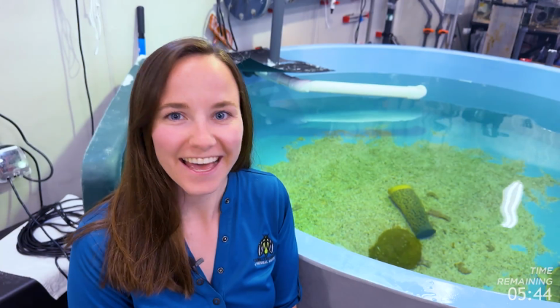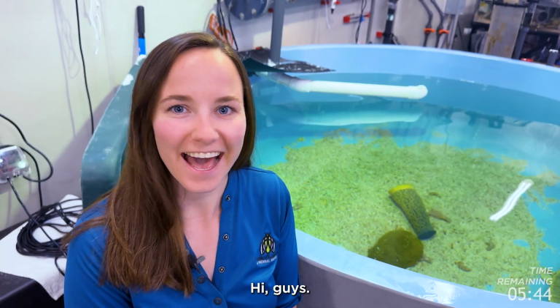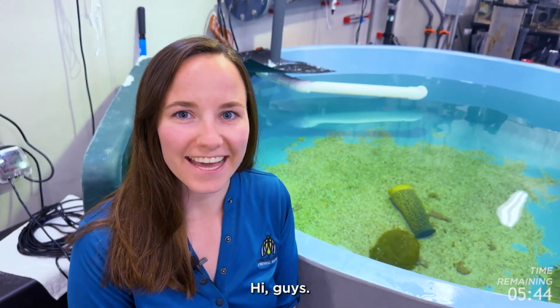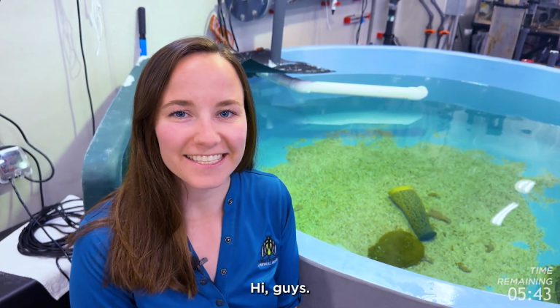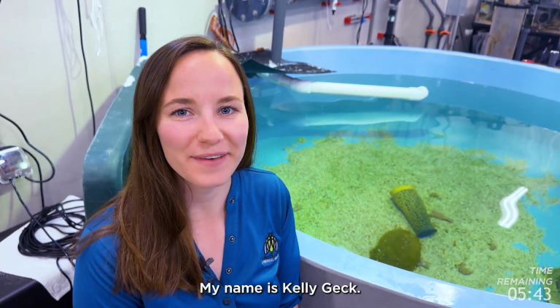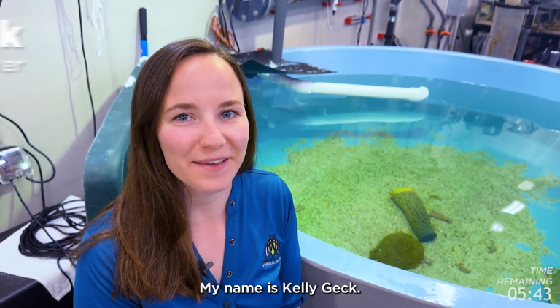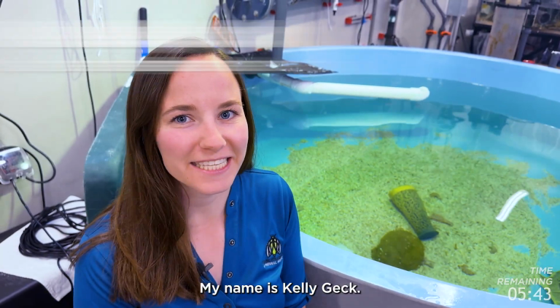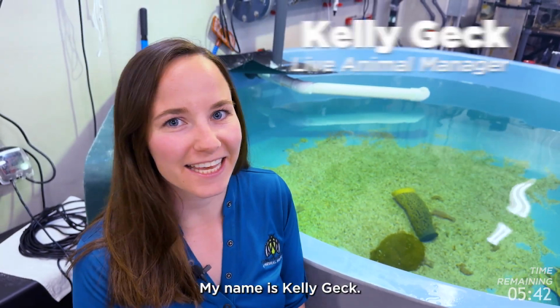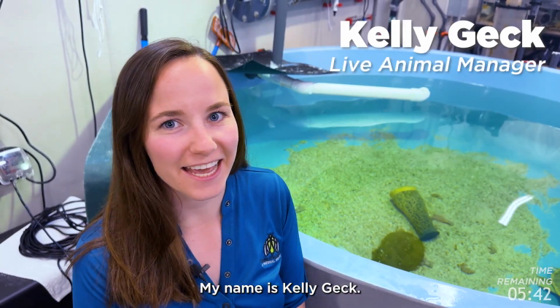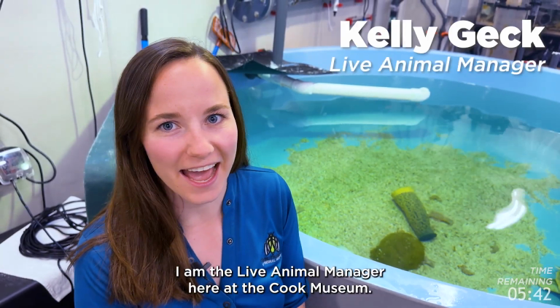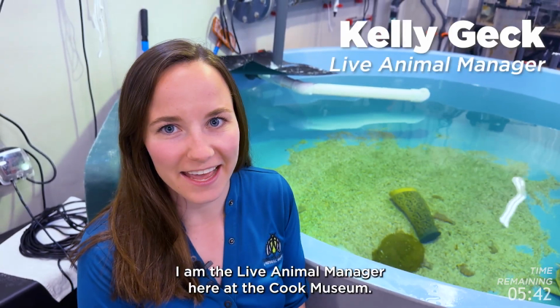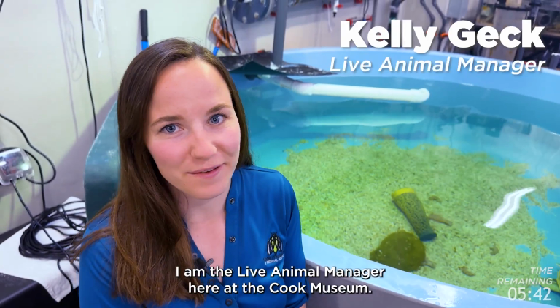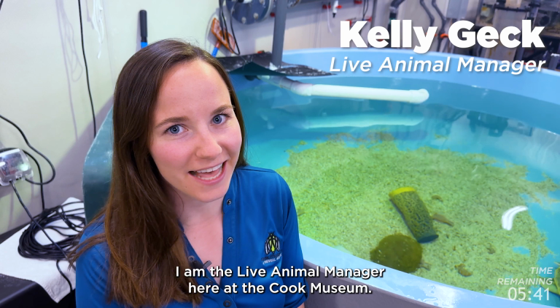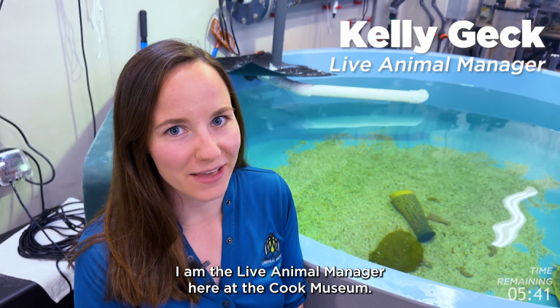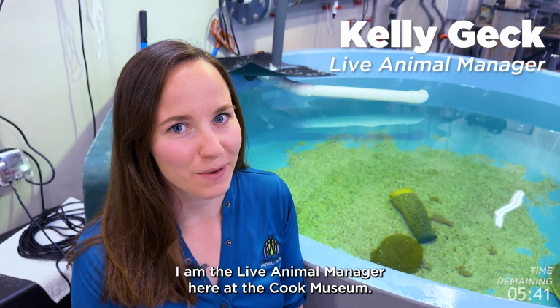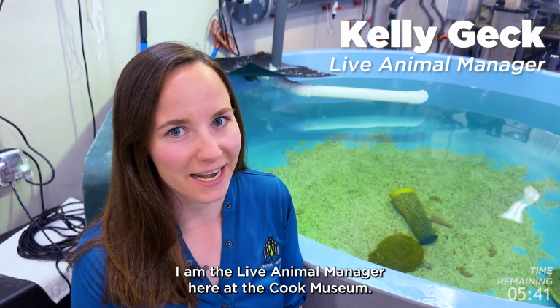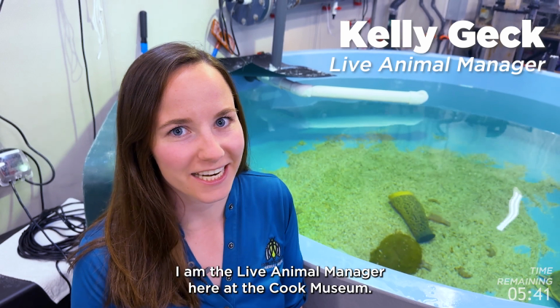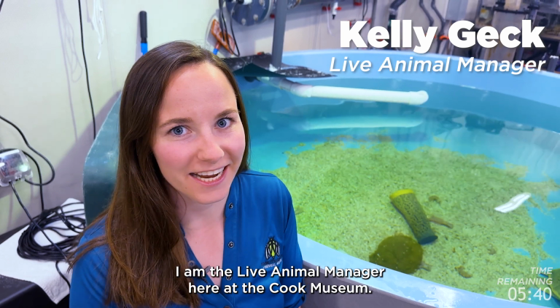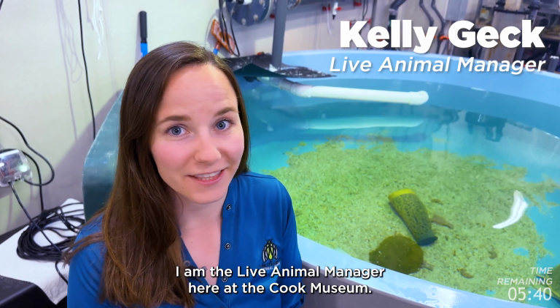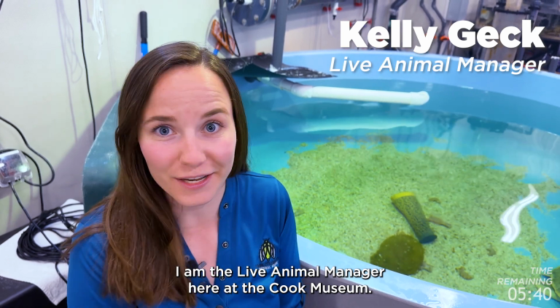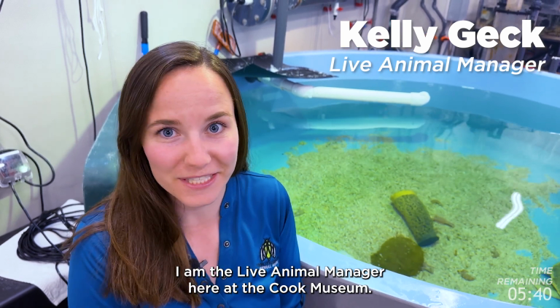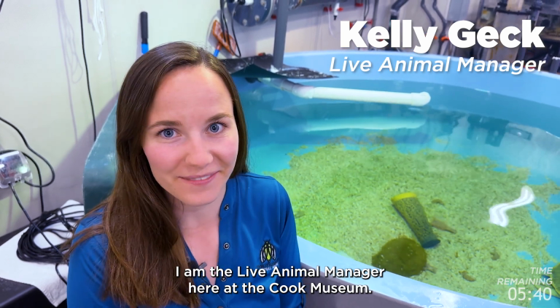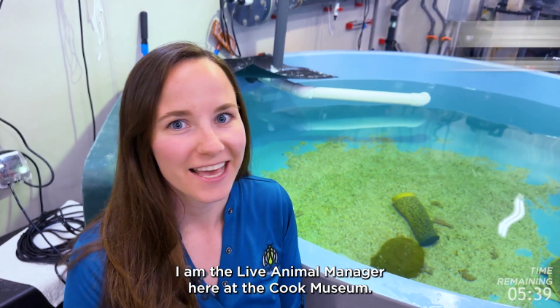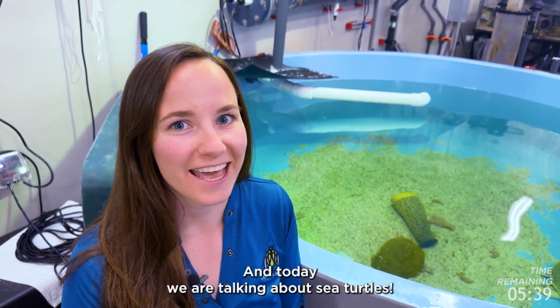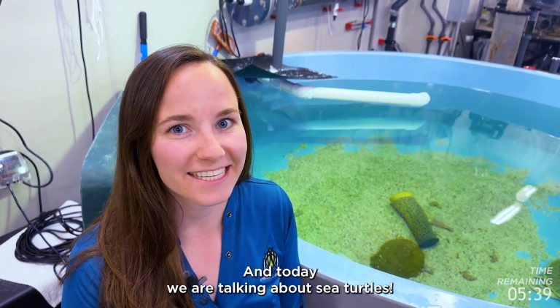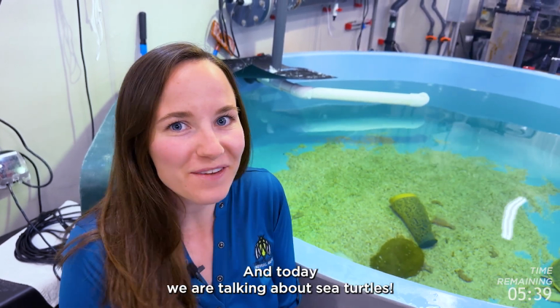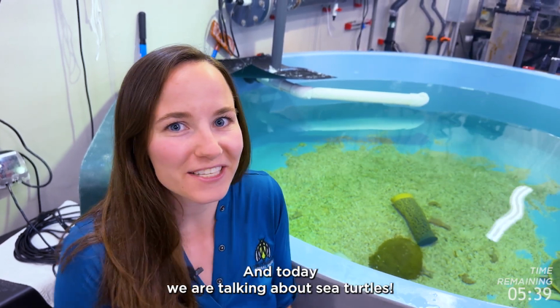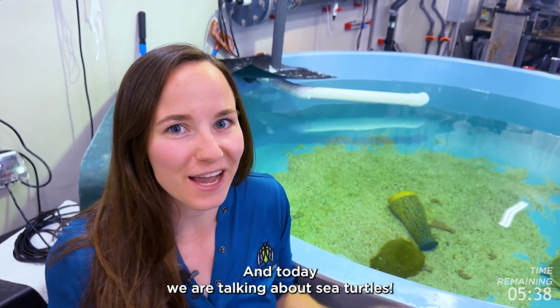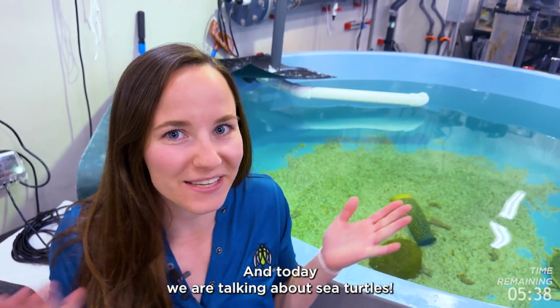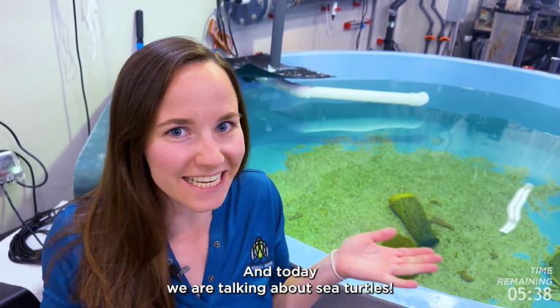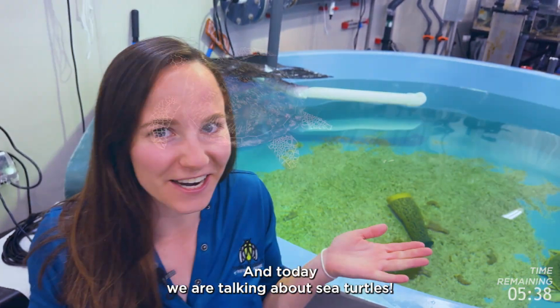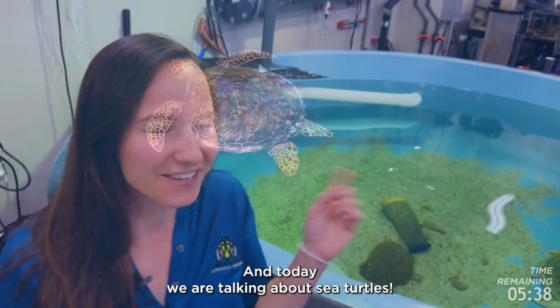Hi guys, my name is Kelly Geck. I am the Live Animal Manager here at the Cook Museum, and today we are talking about sea turtles.